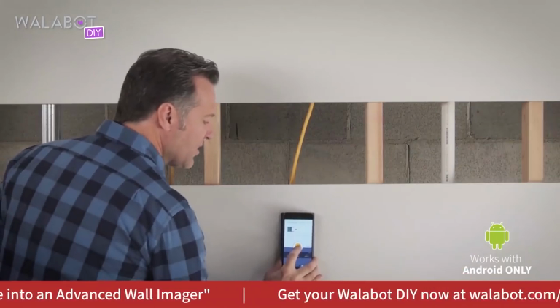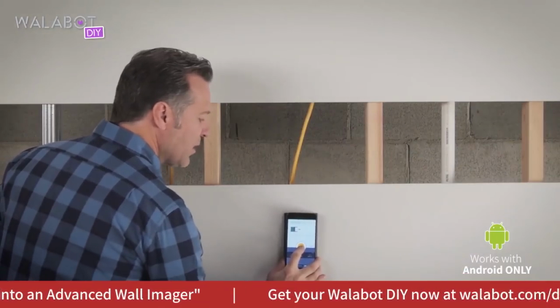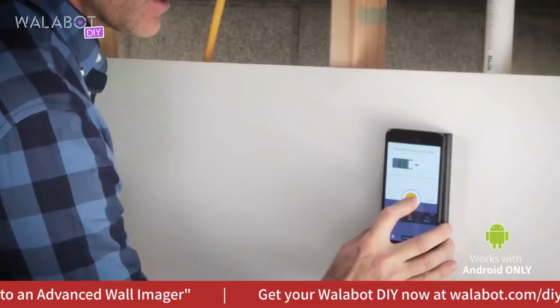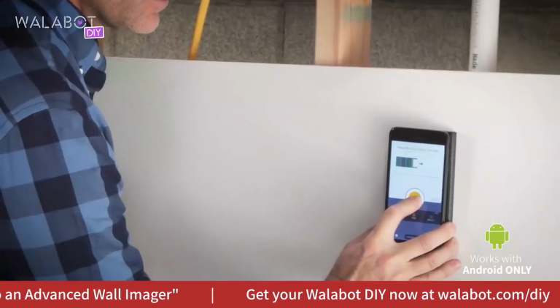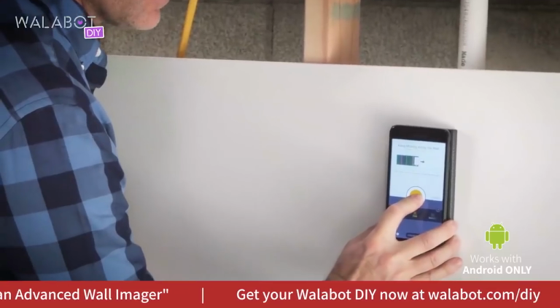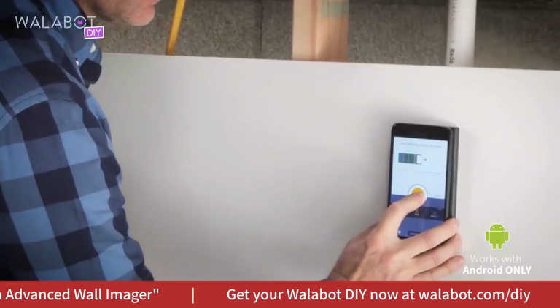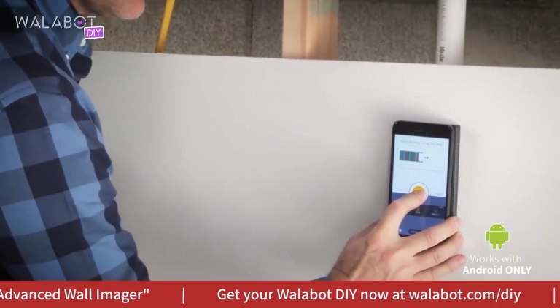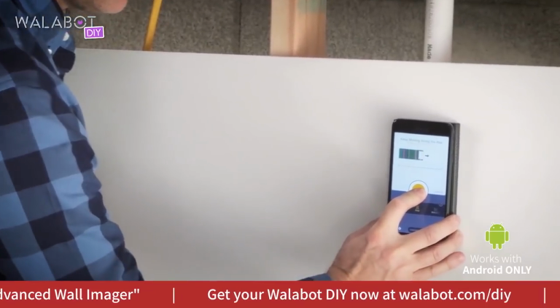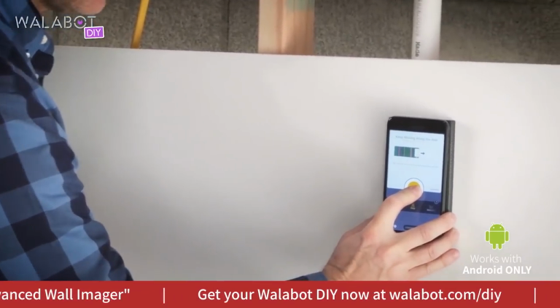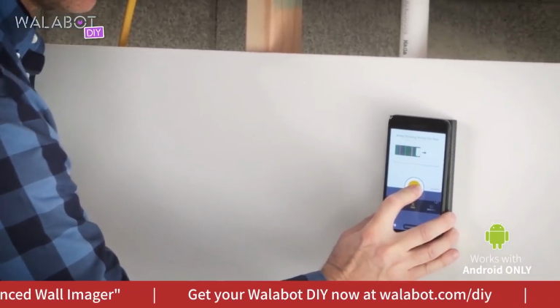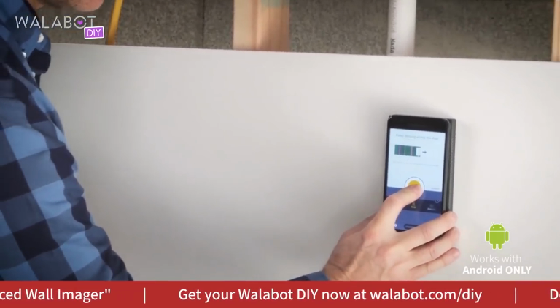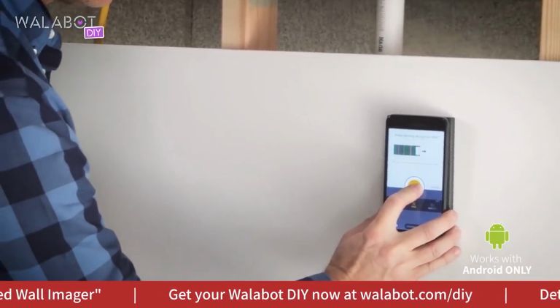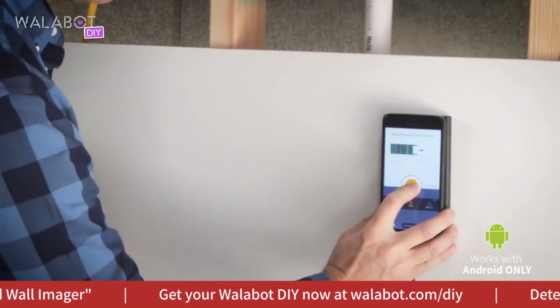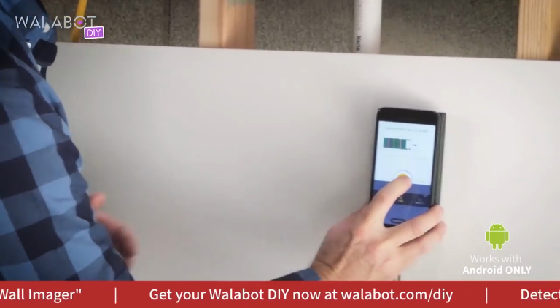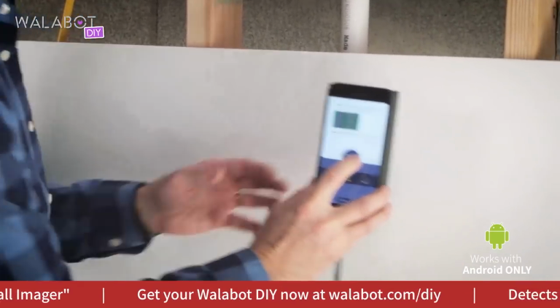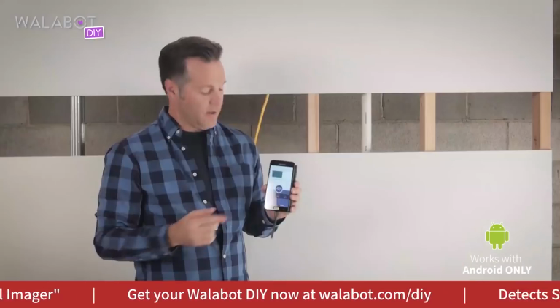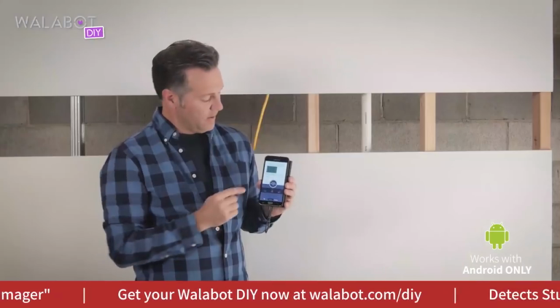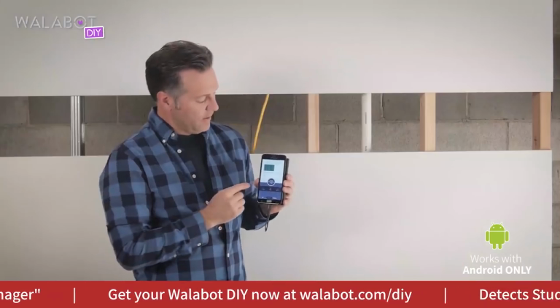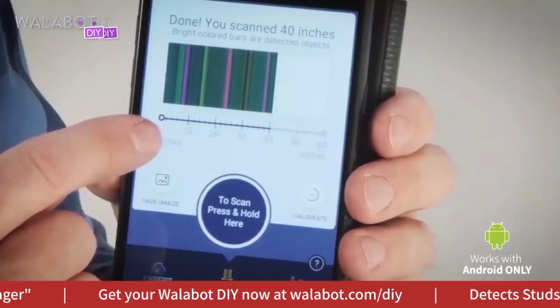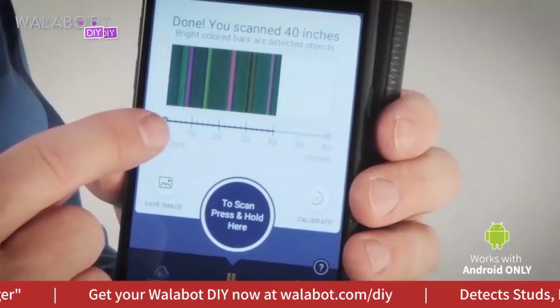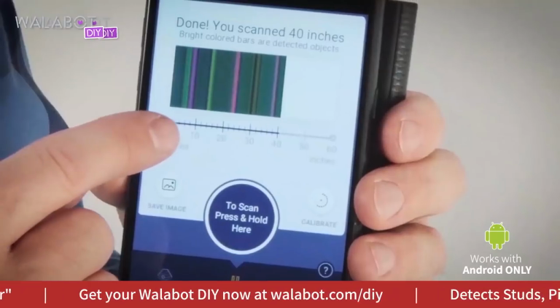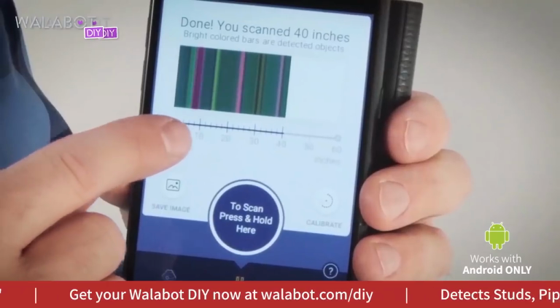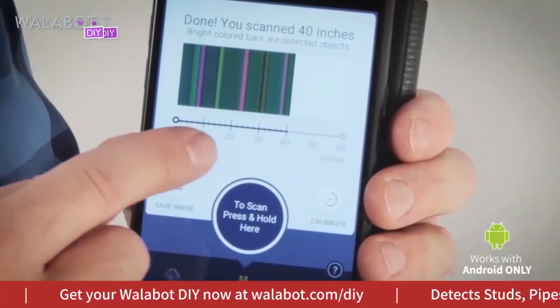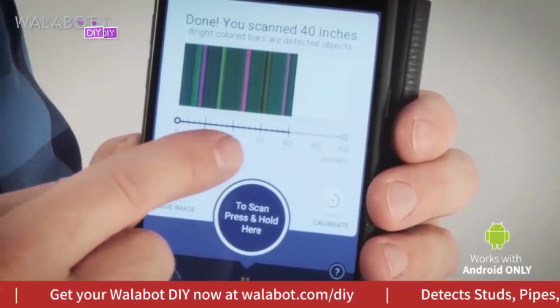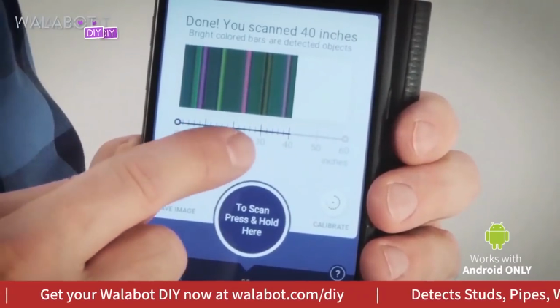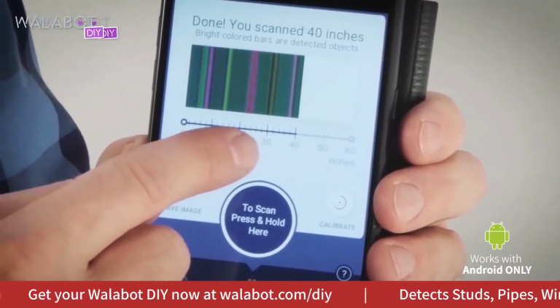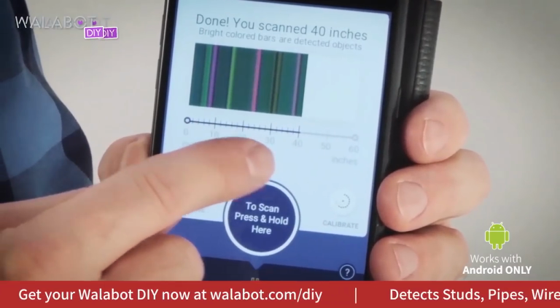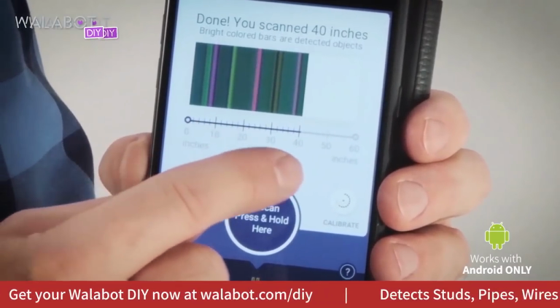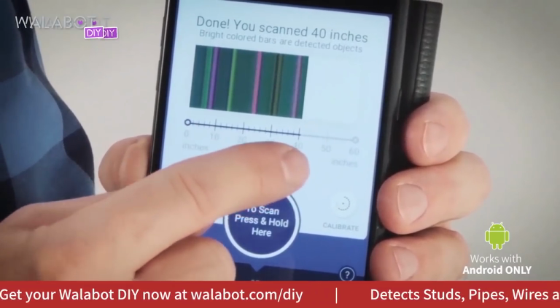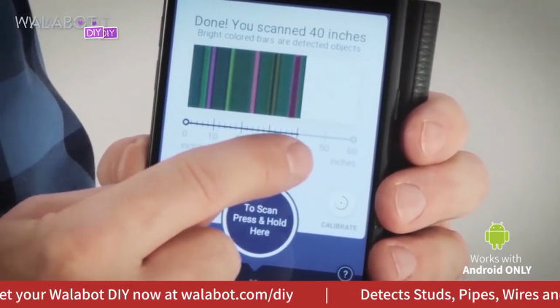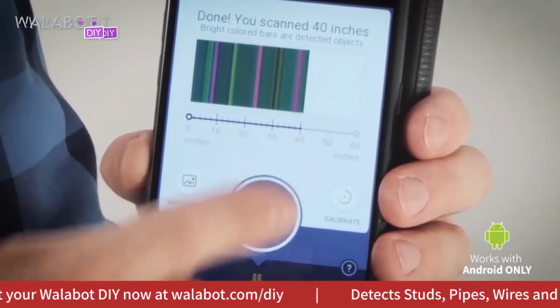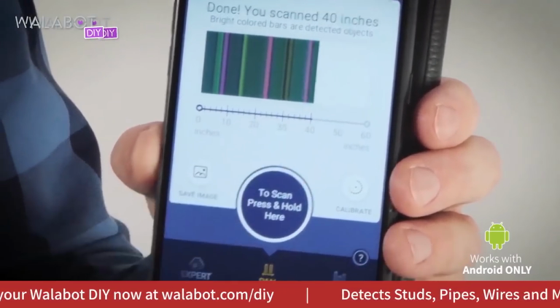Now that I've scanned the wall, I have a bigger picture of where my studs are. They're here, here, and here.